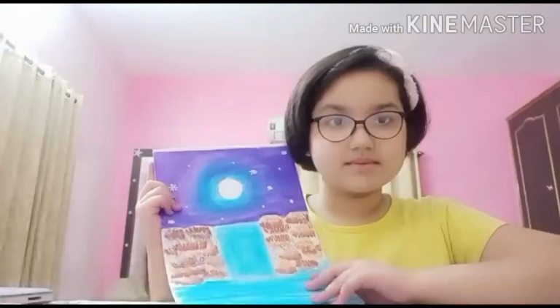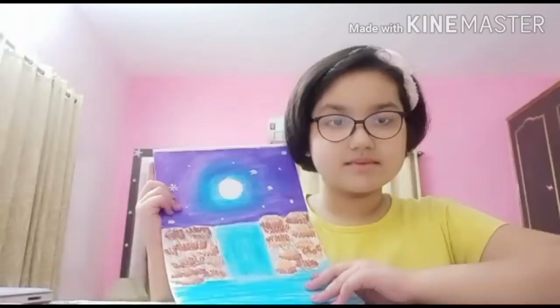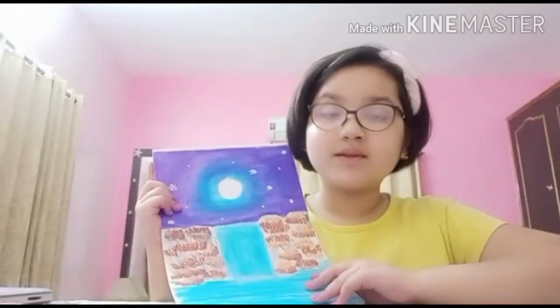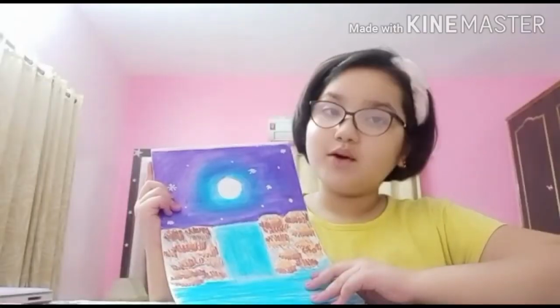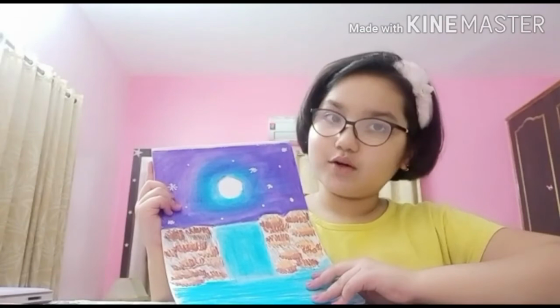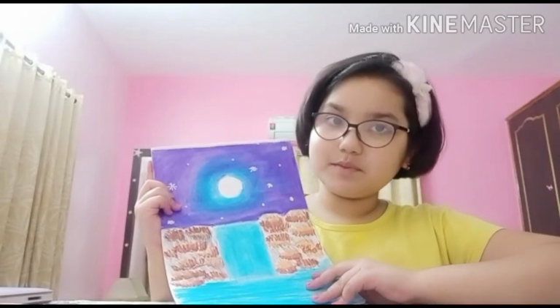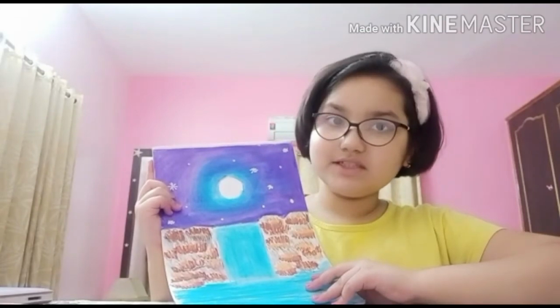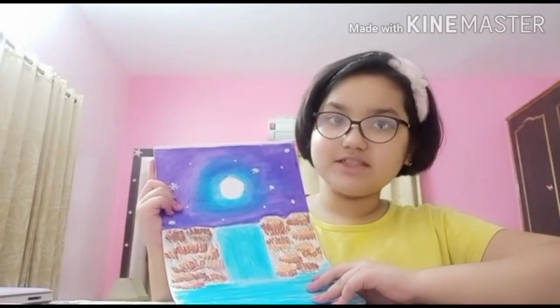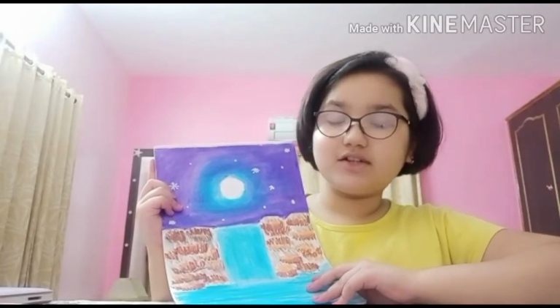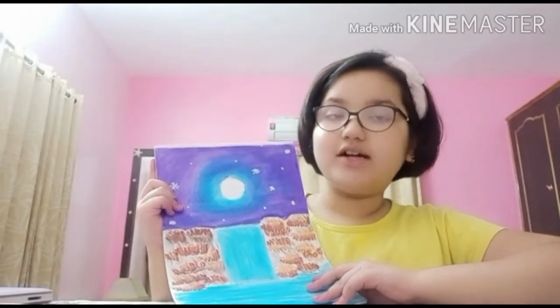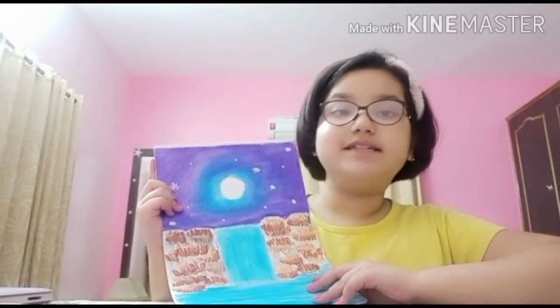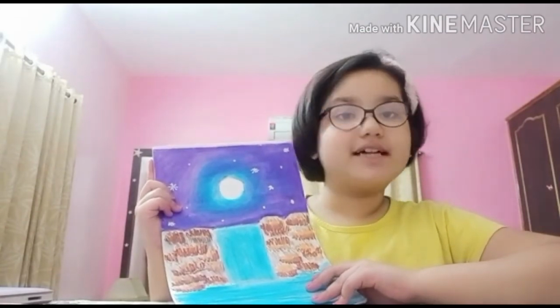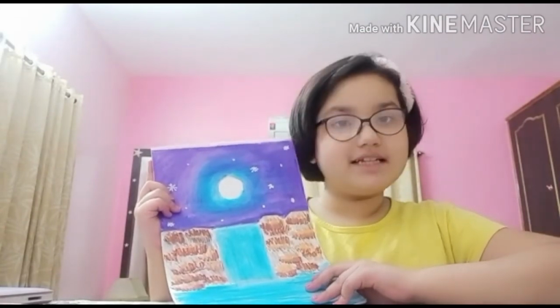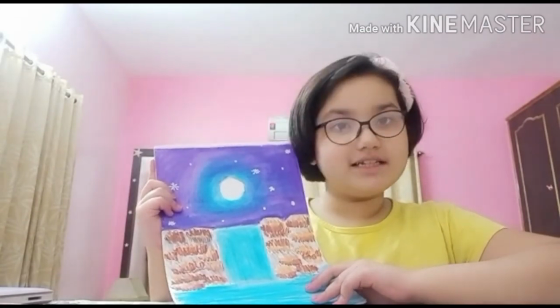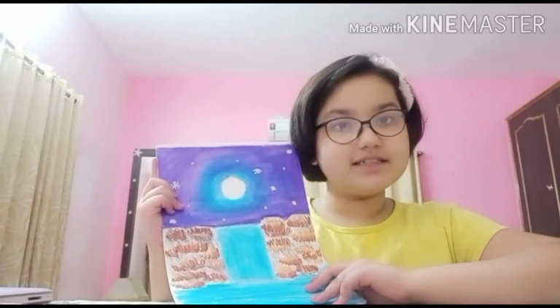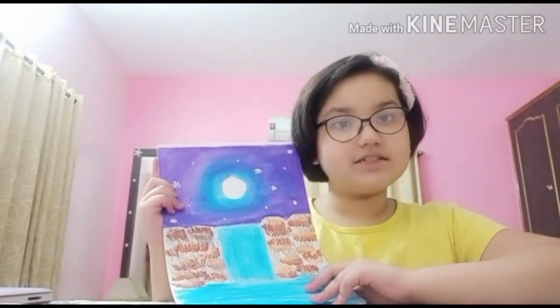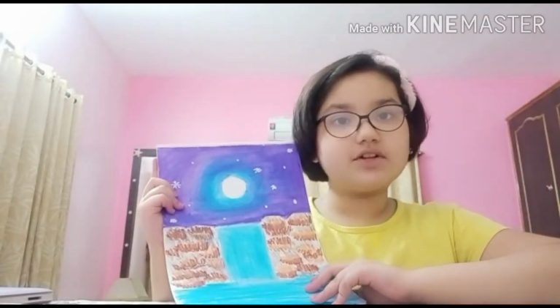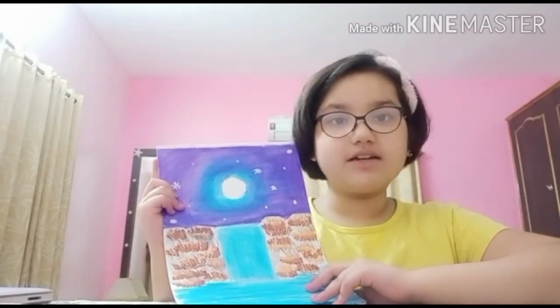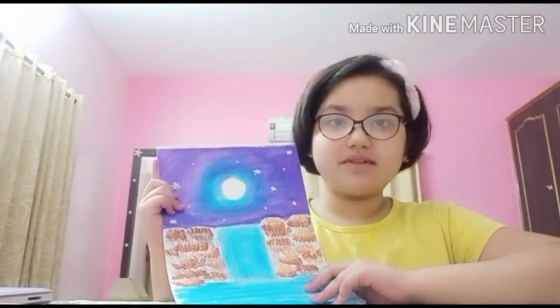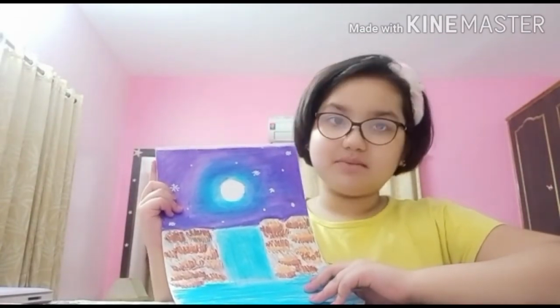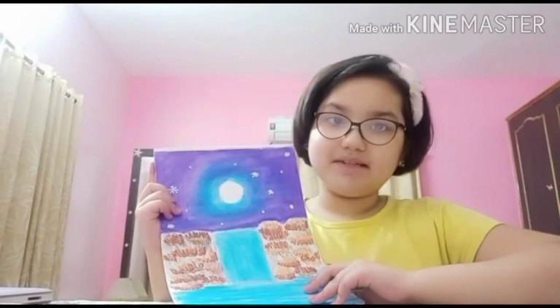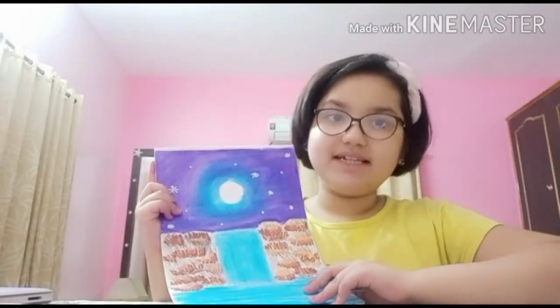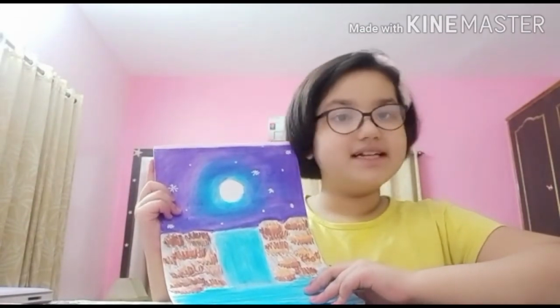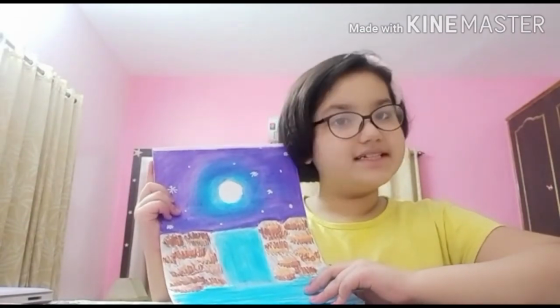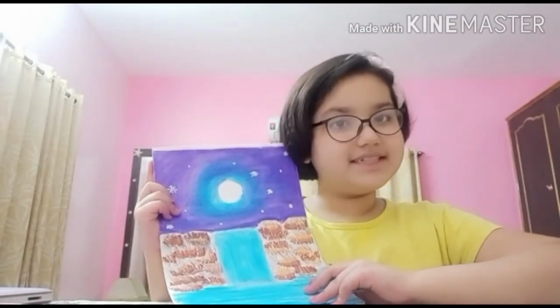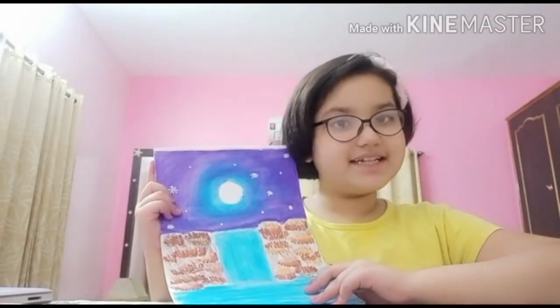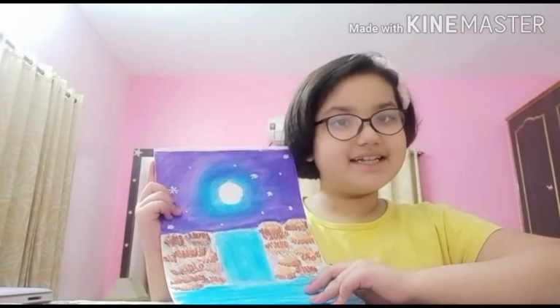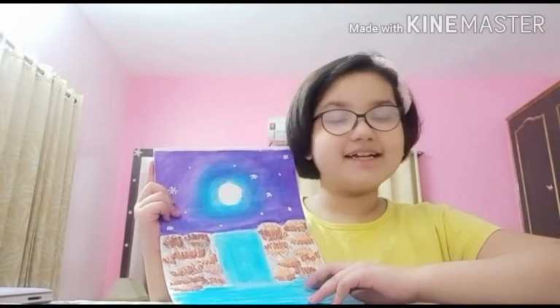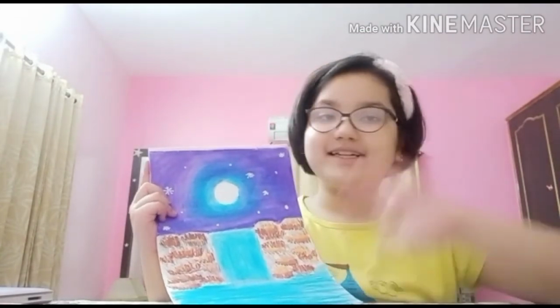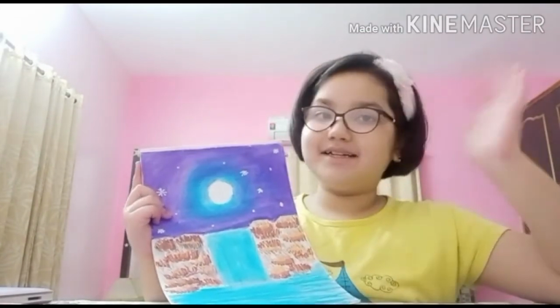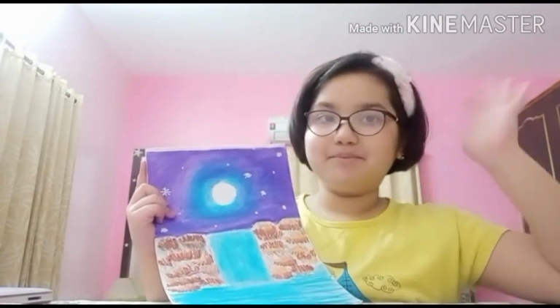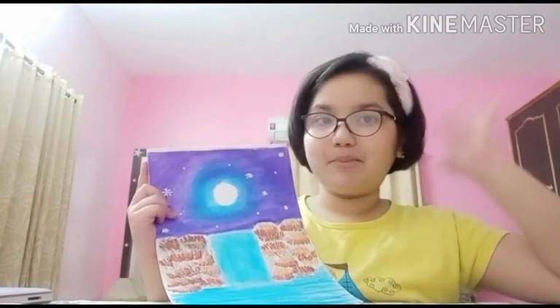Hope you enjoyed coloring this drawing with me. Stay connected. Bye!